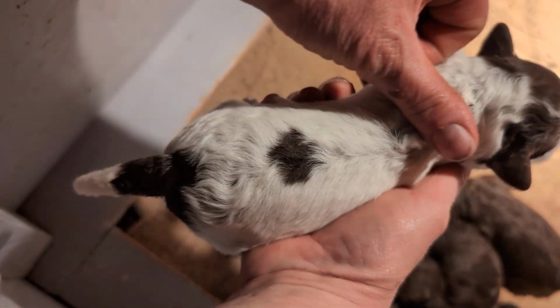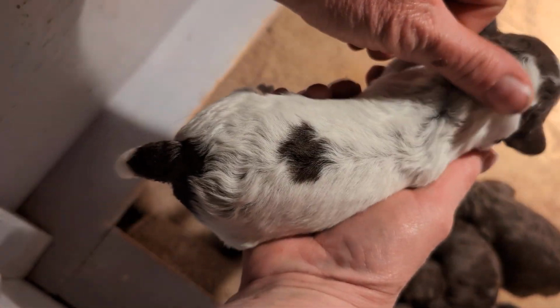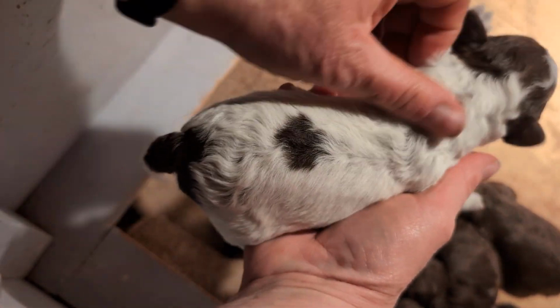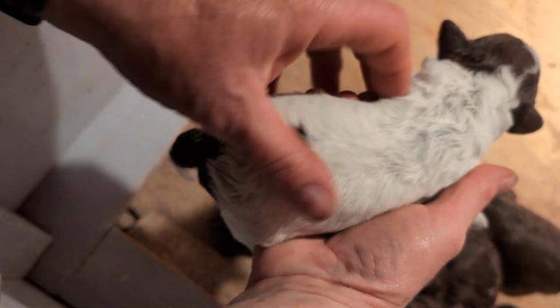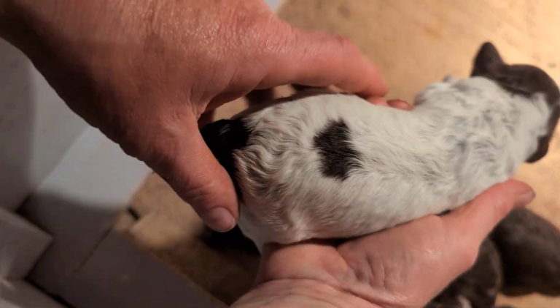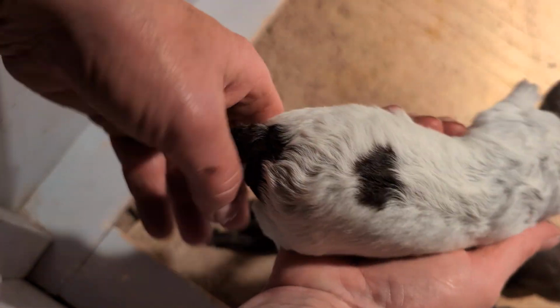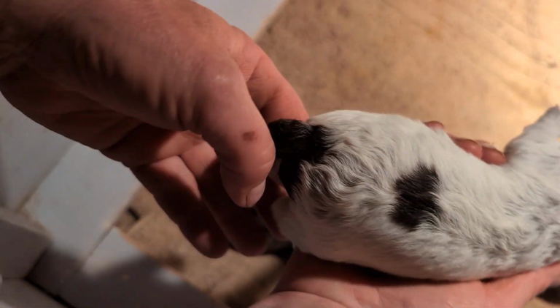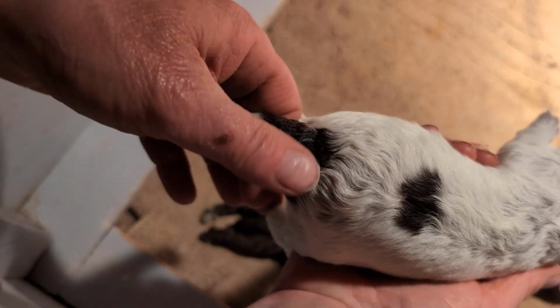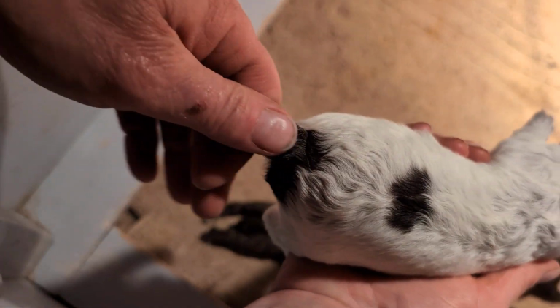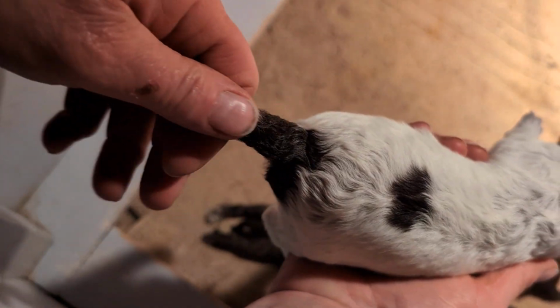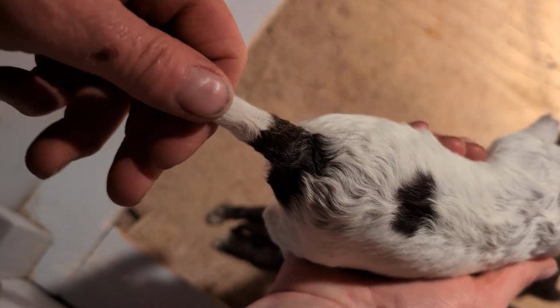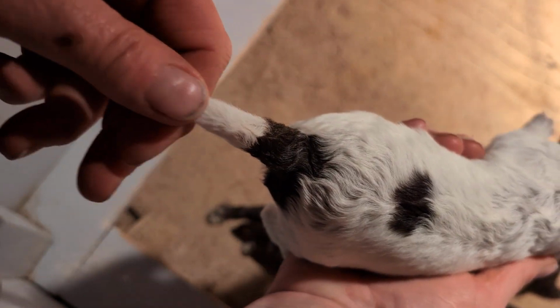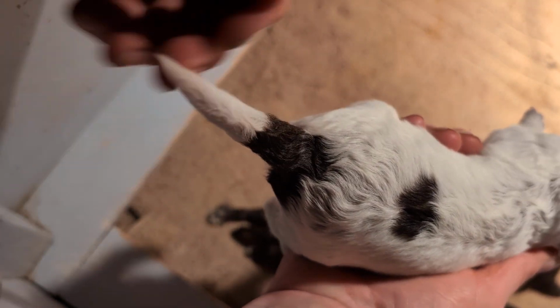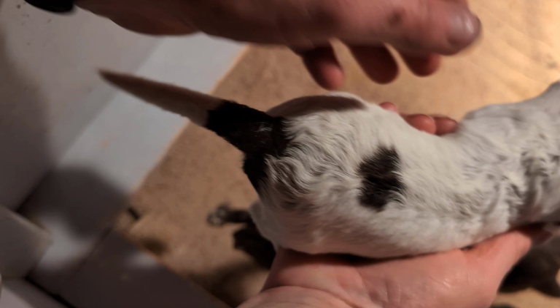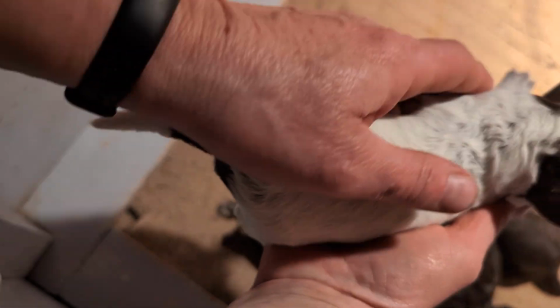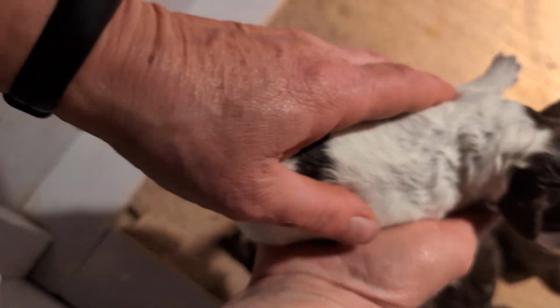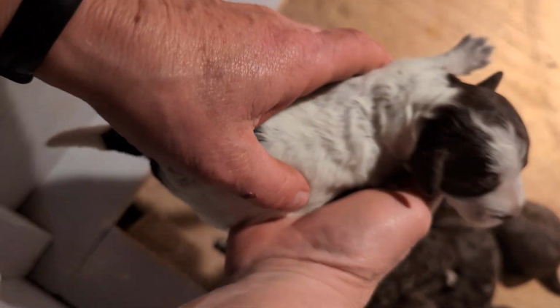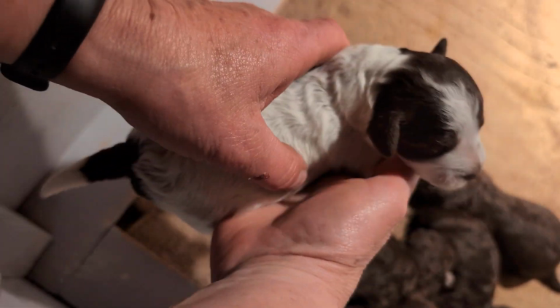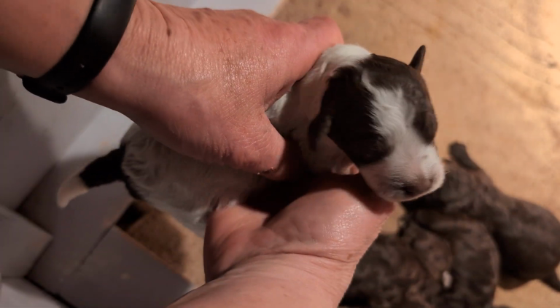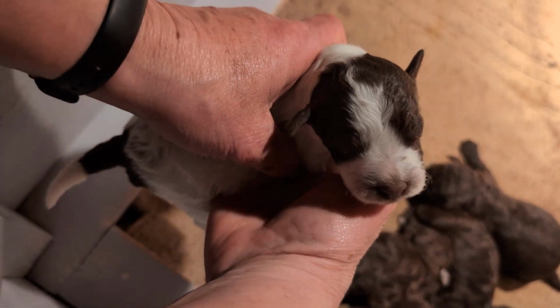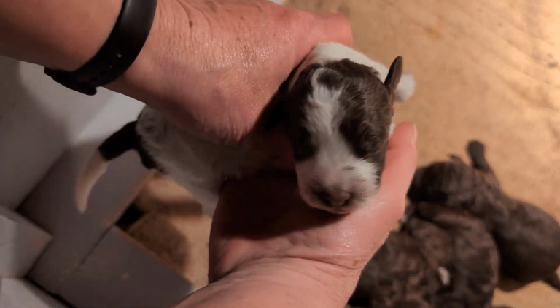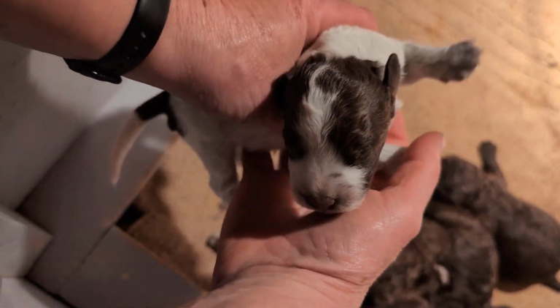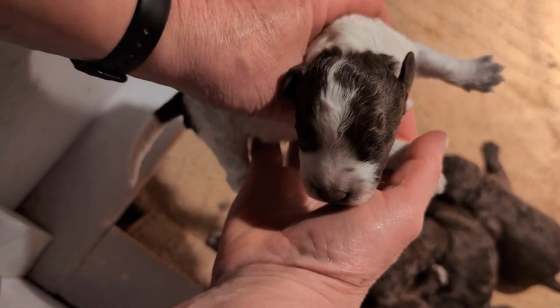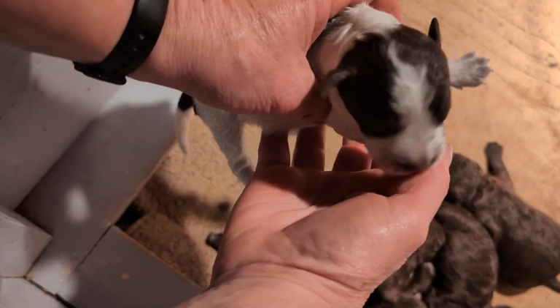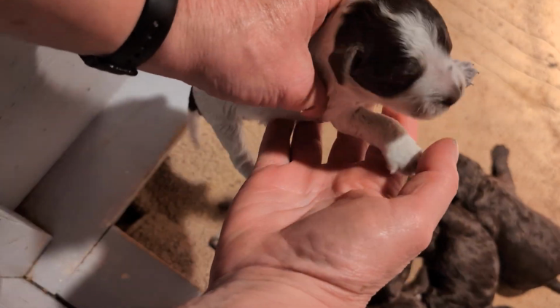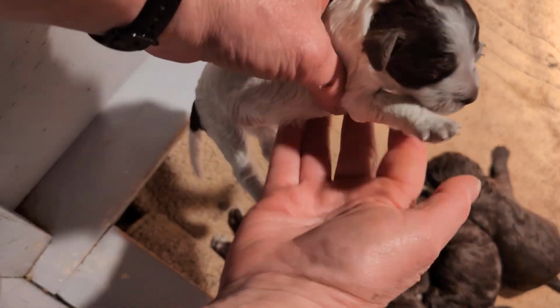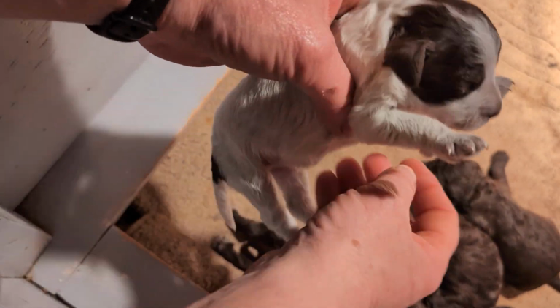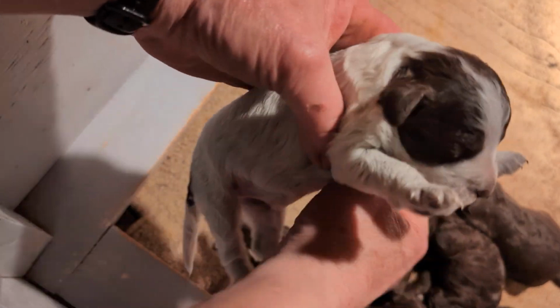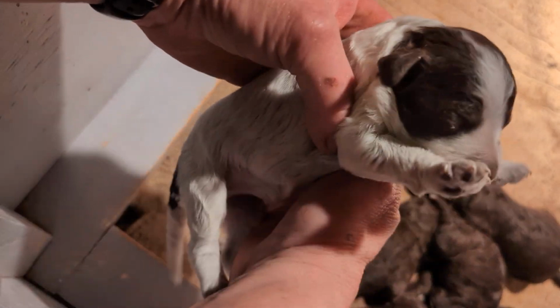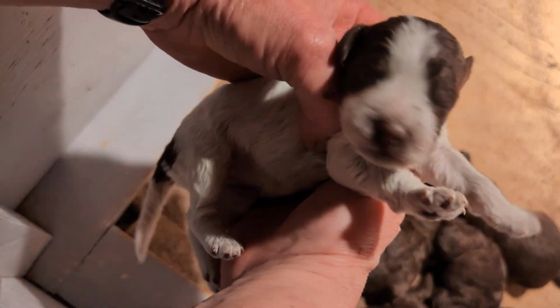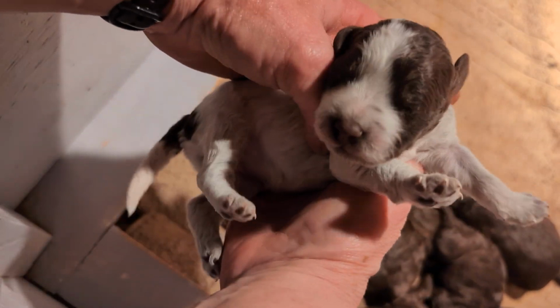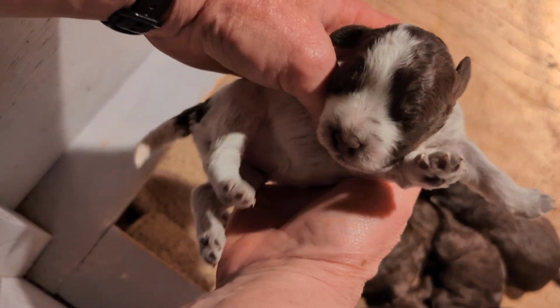This one only has one spot on its back and one on its tail, and a little brown spots on its head.